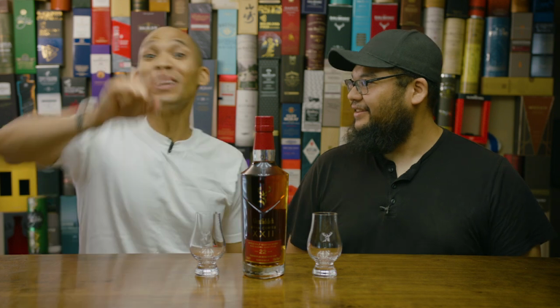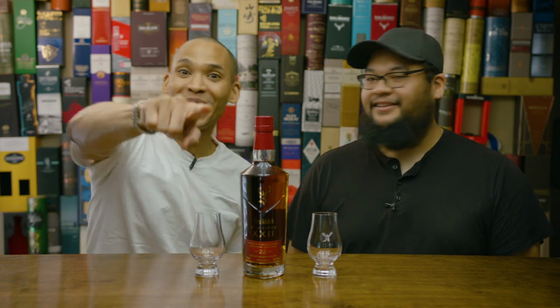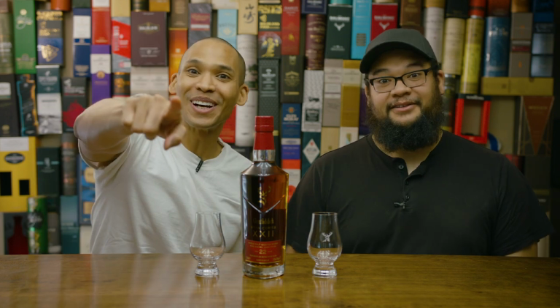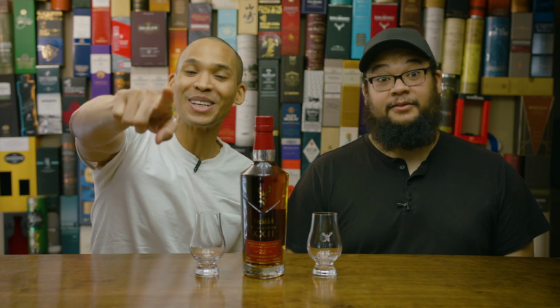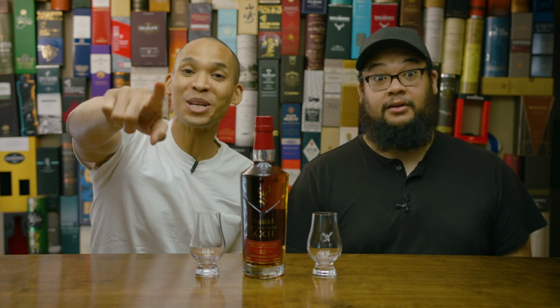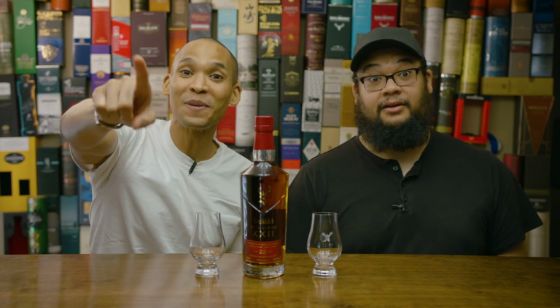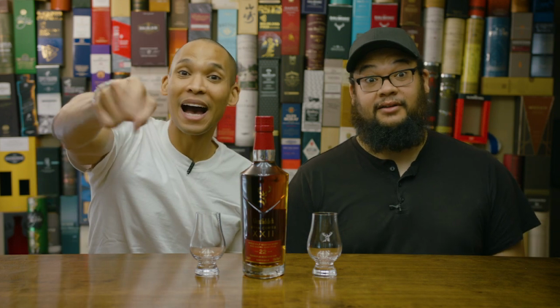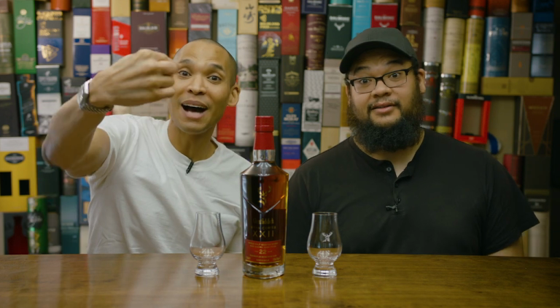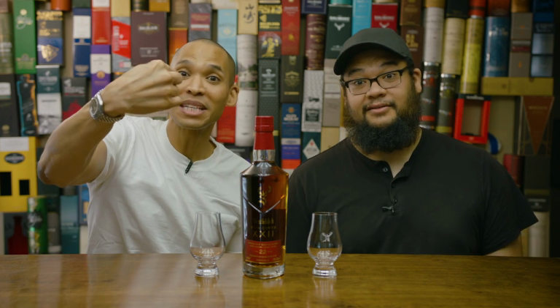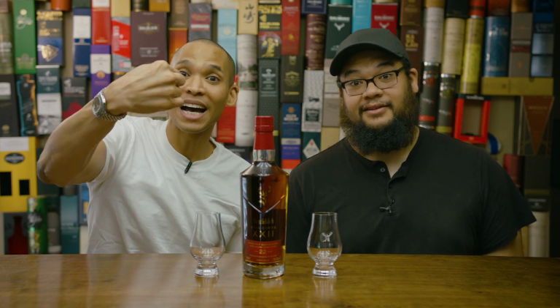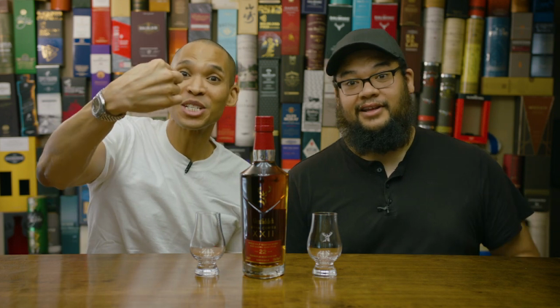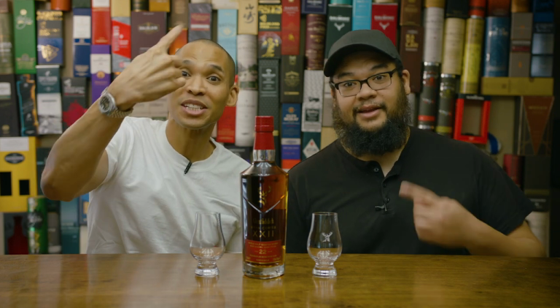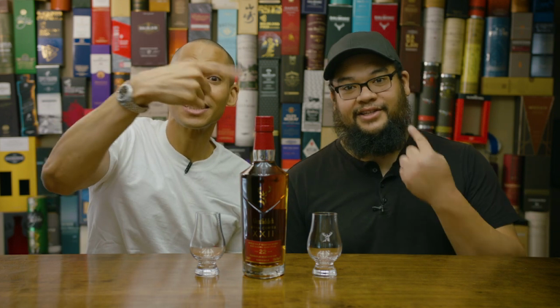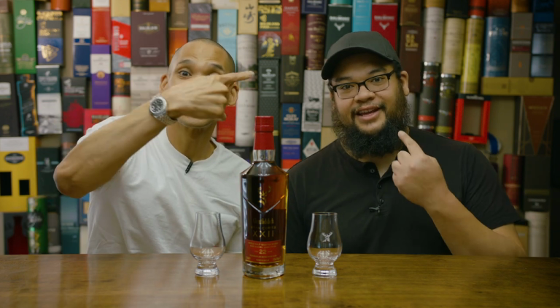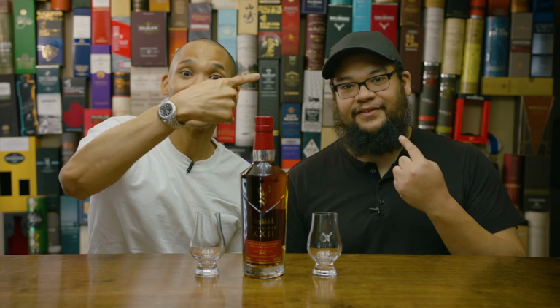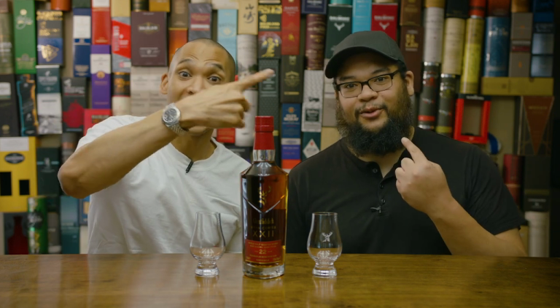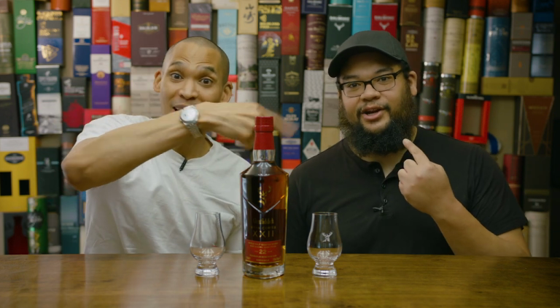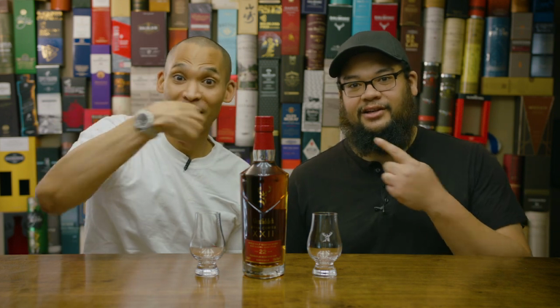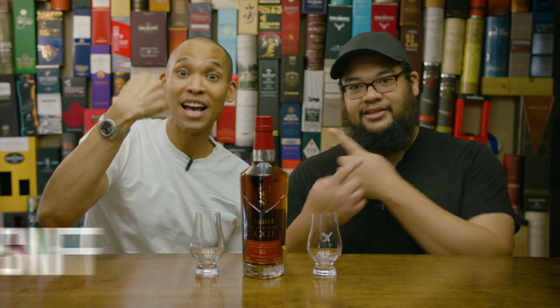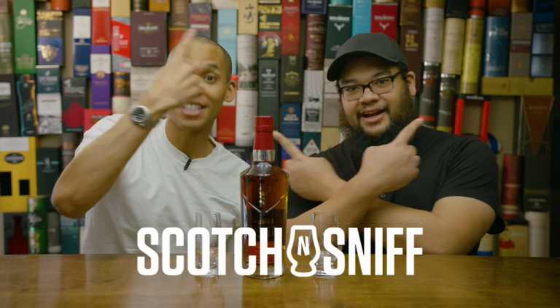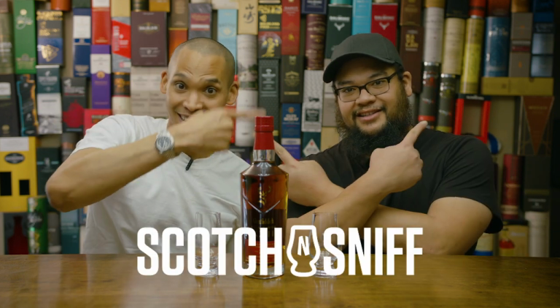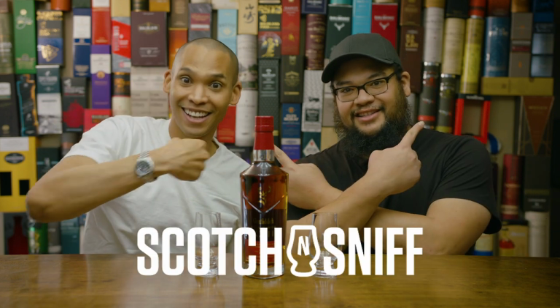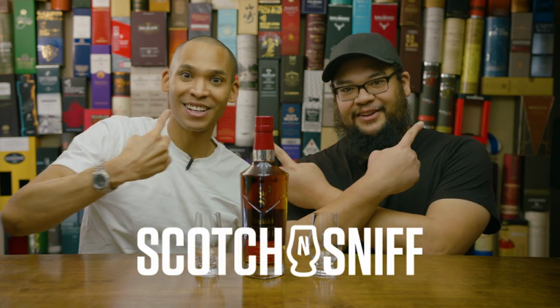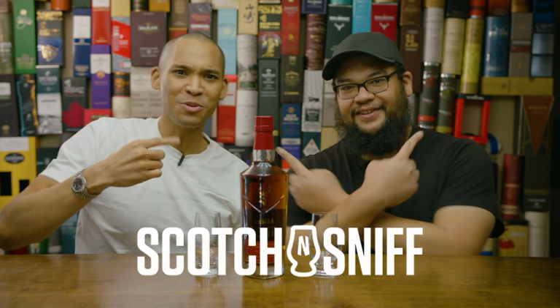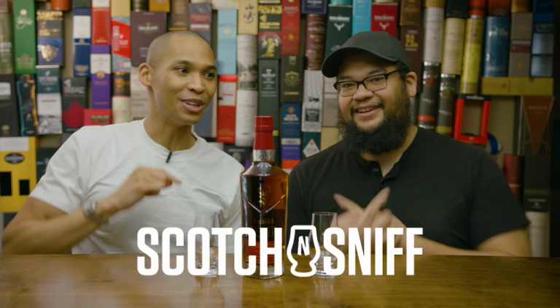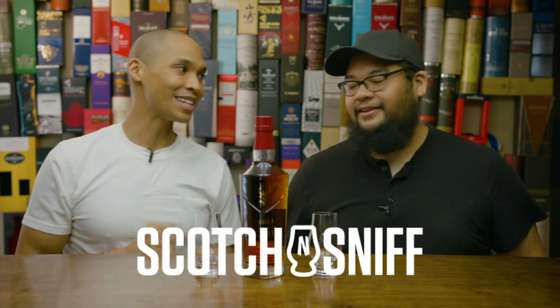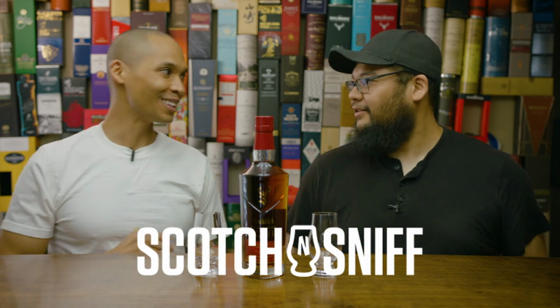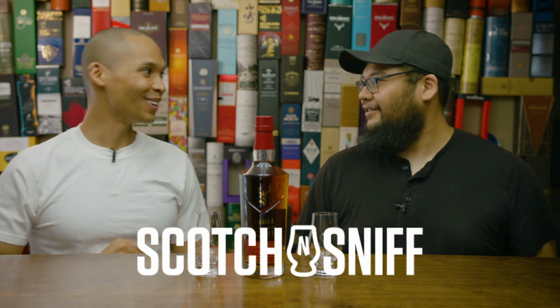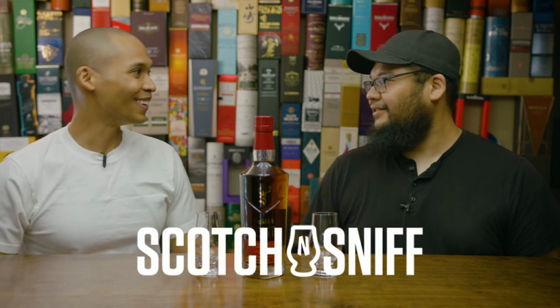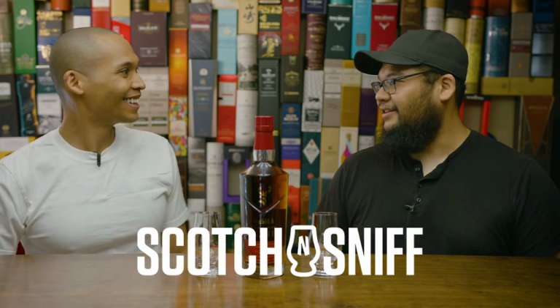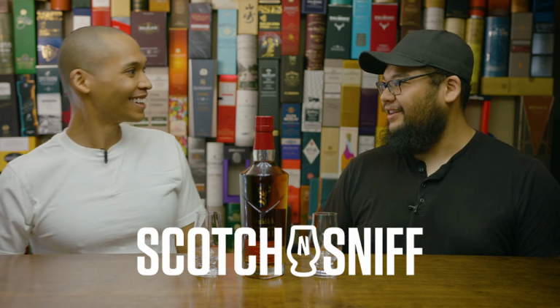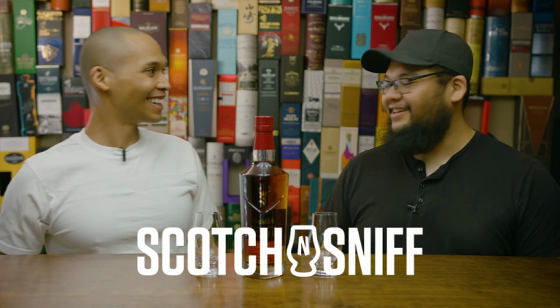What's going on, YouTube? I'm Scotch. And I'm Sniff, and we're Scotch and Sniff. A silent roll — you like that?